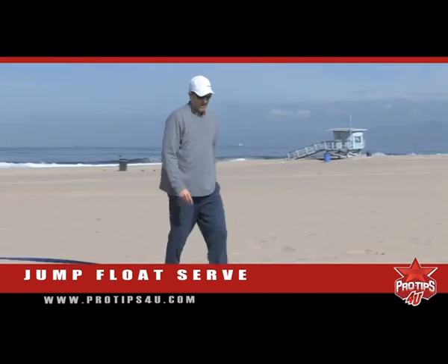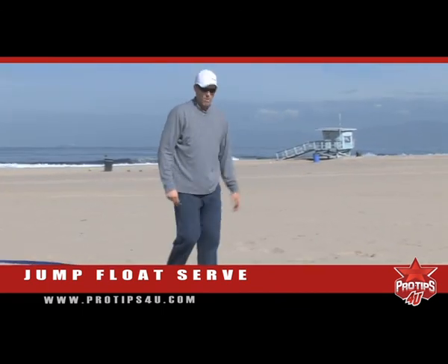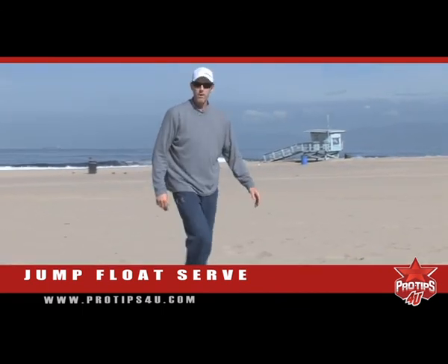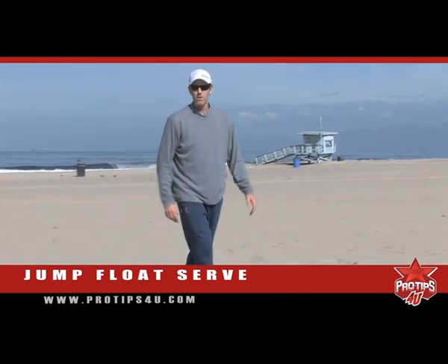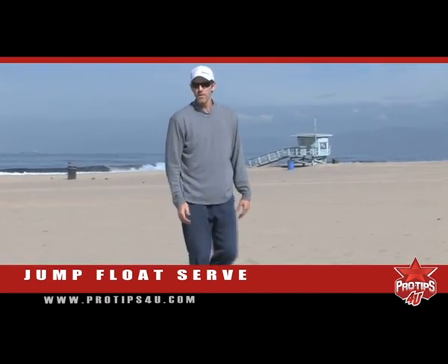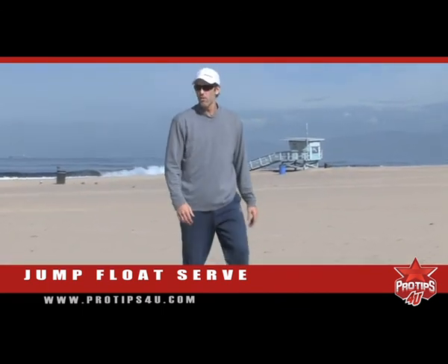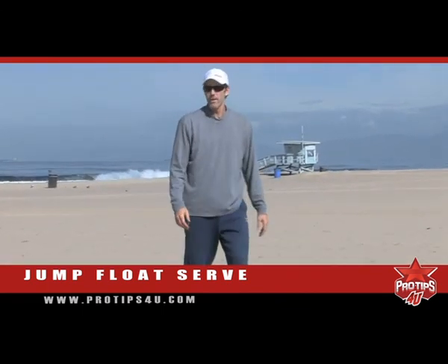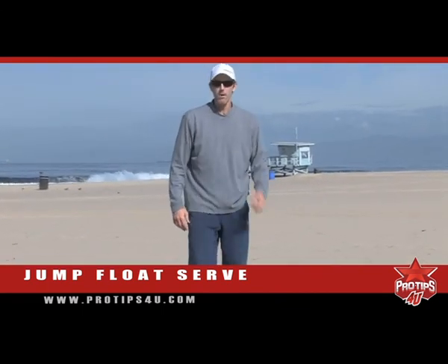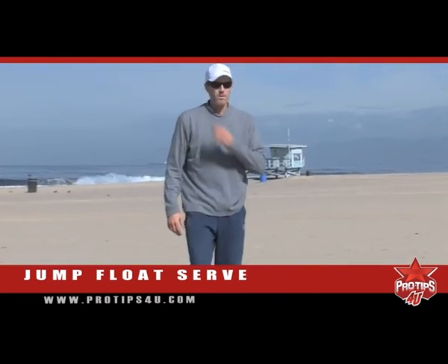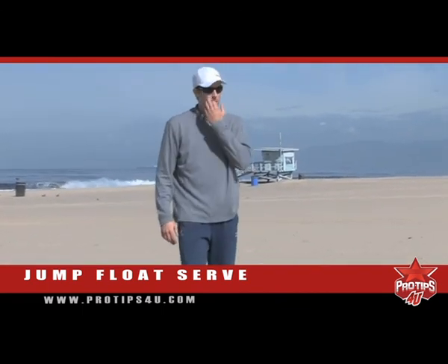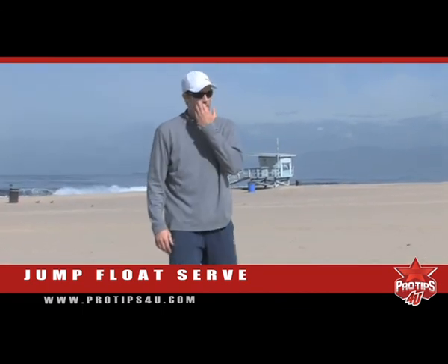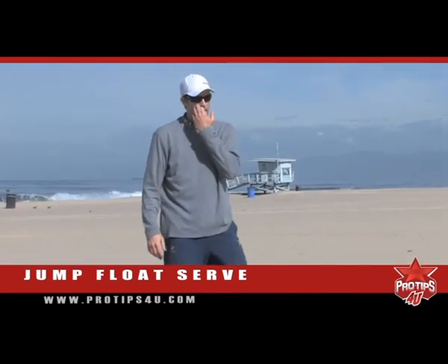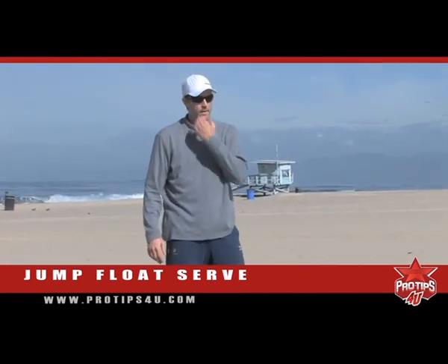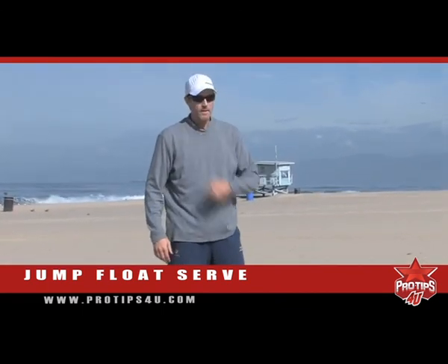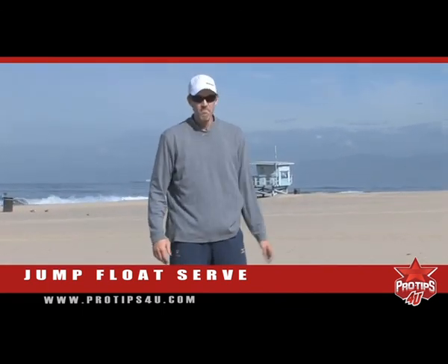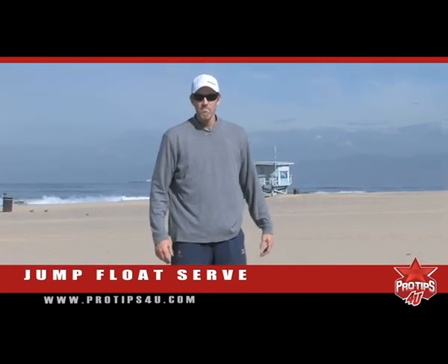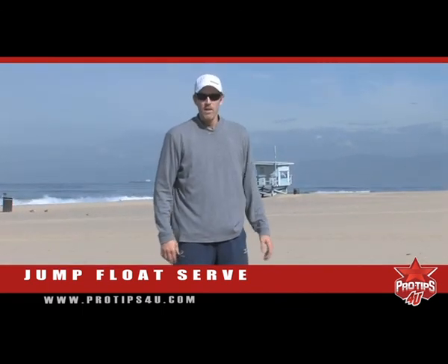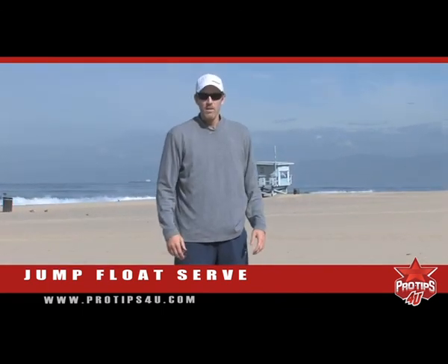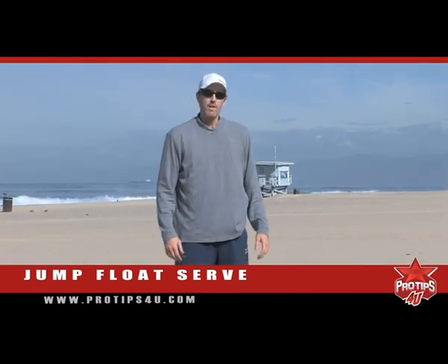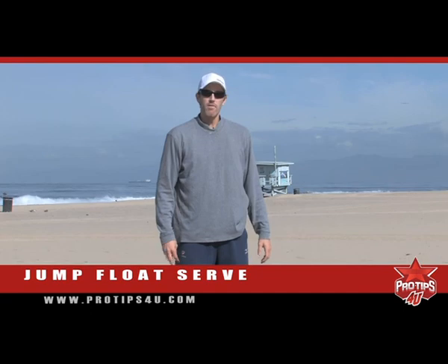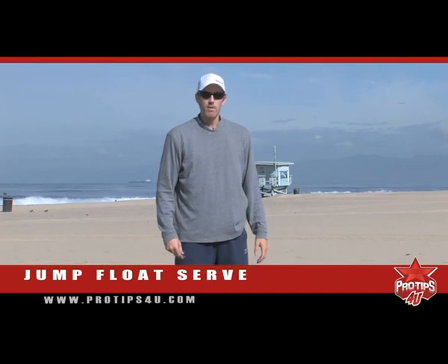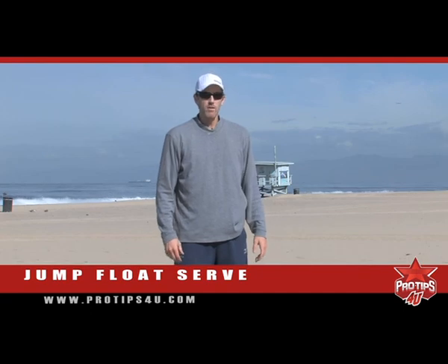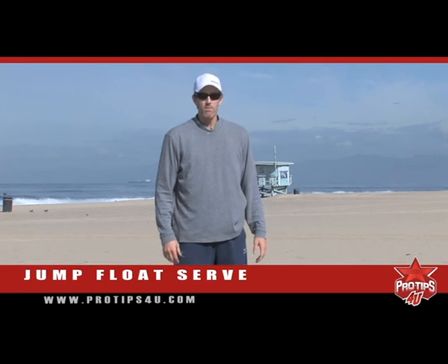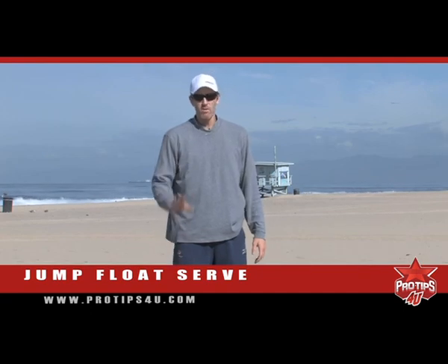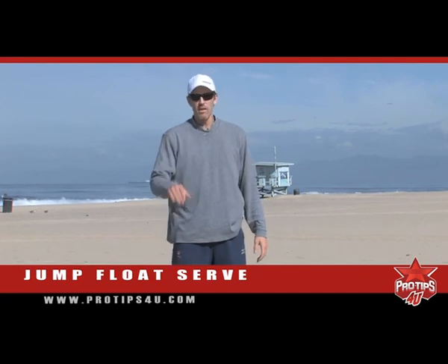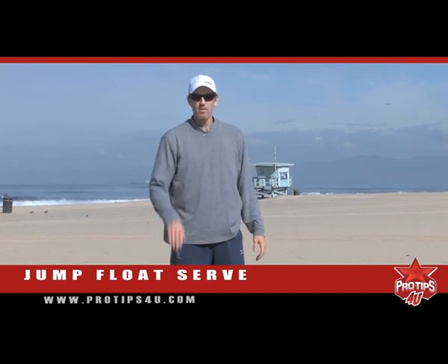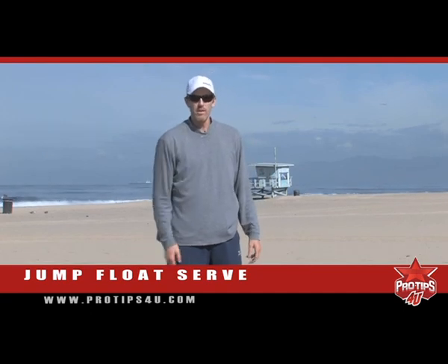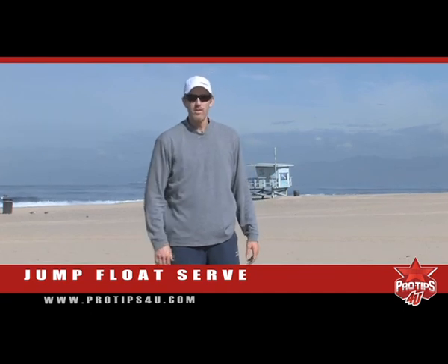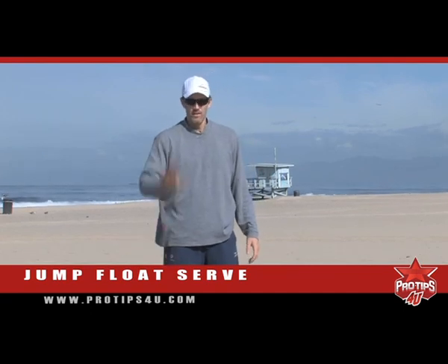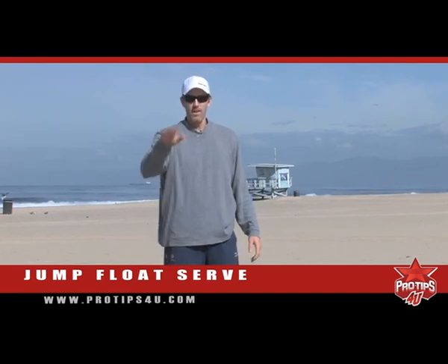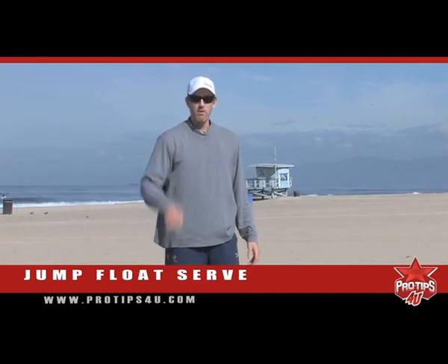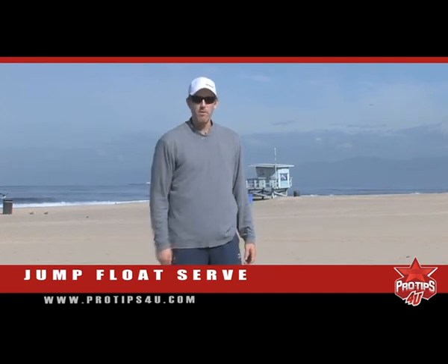There's the jump float. Hope that works for you, hope that helps. And if I ever have to play you, don't use it against me. Have a good one.